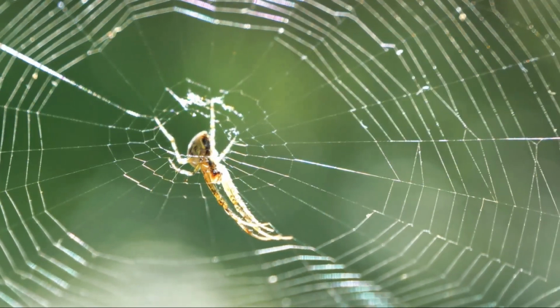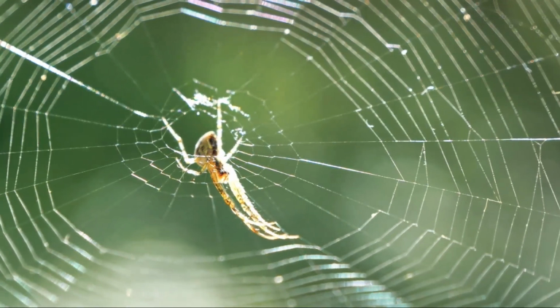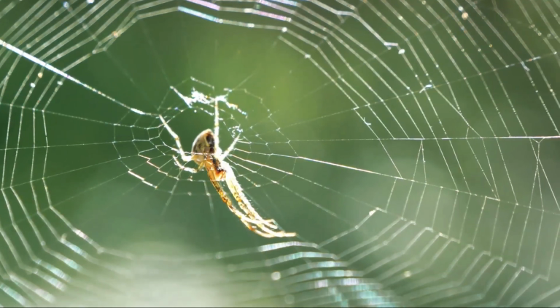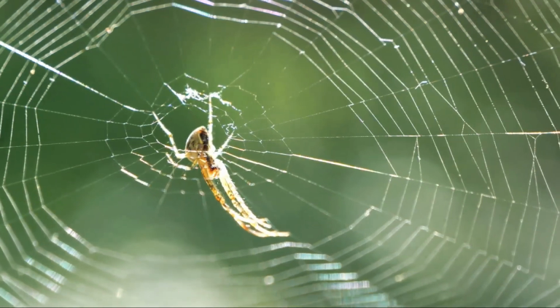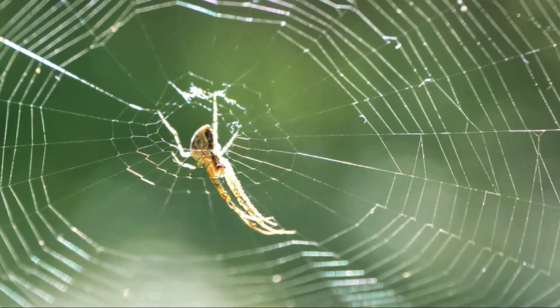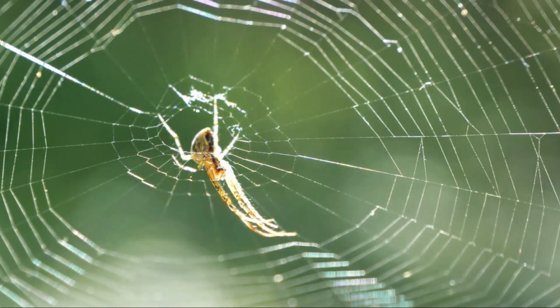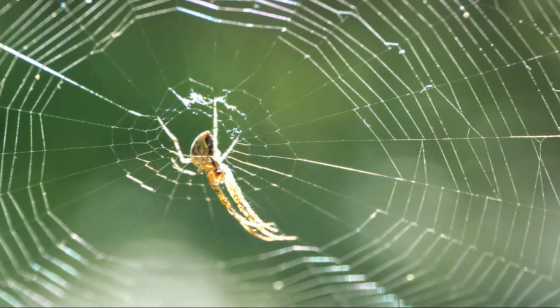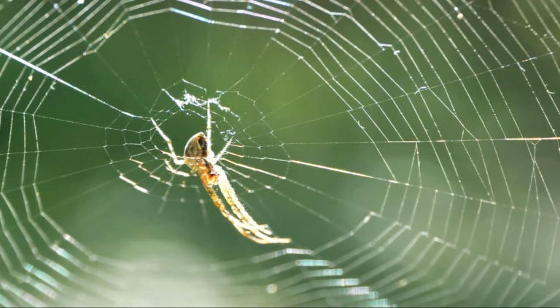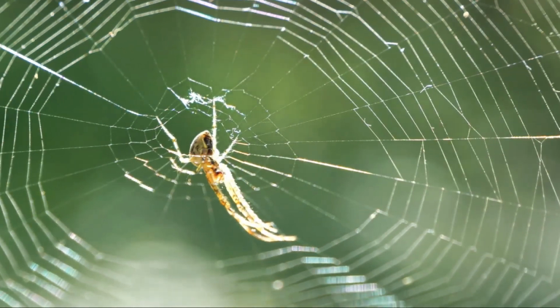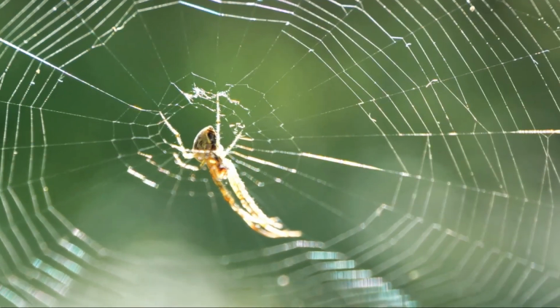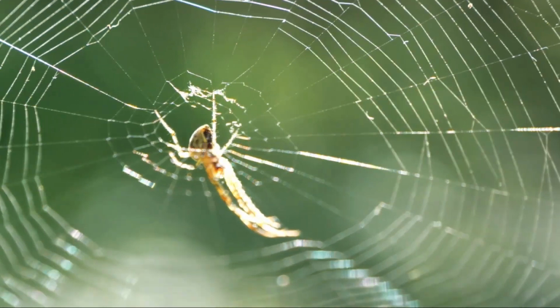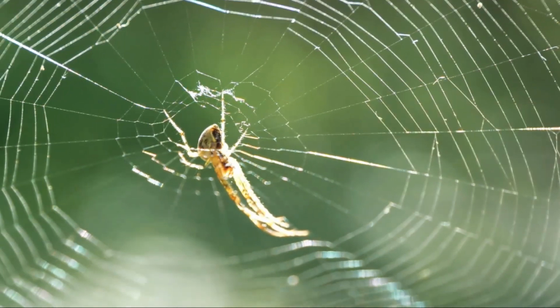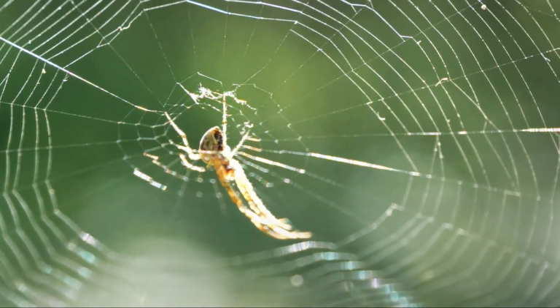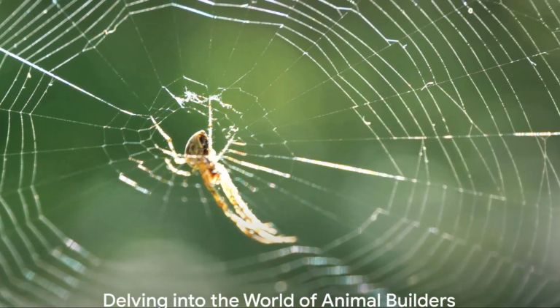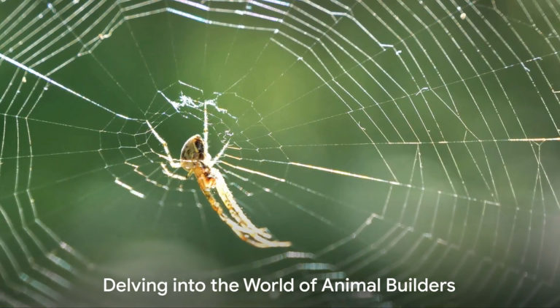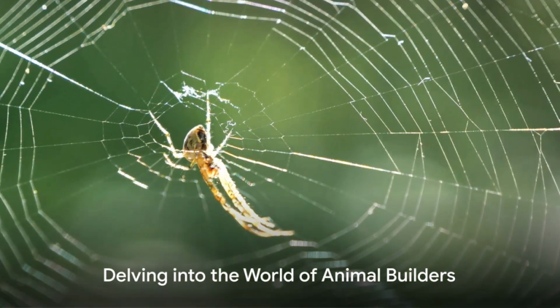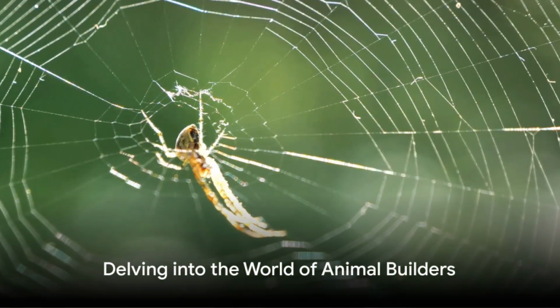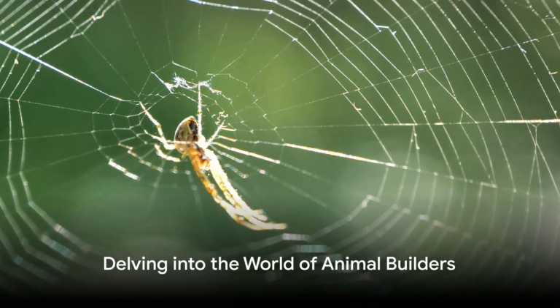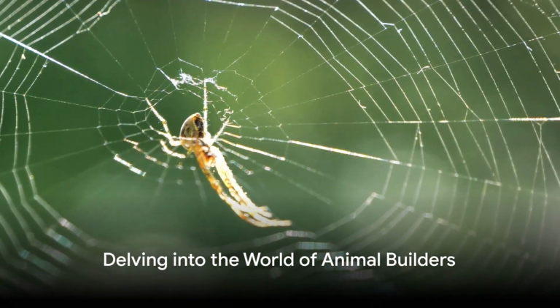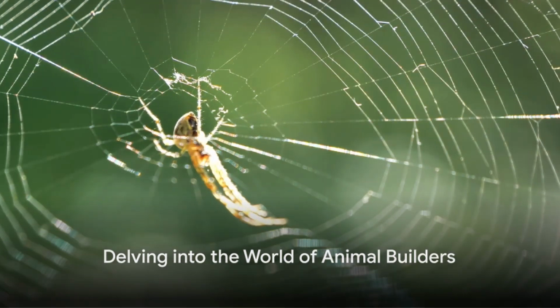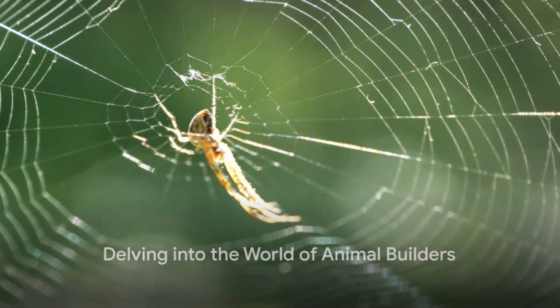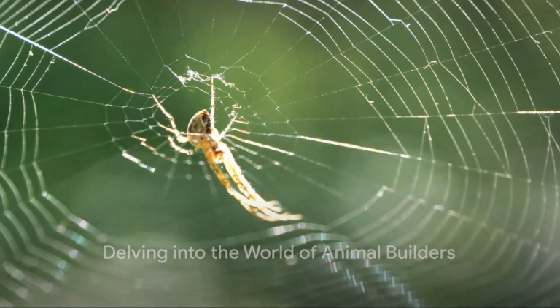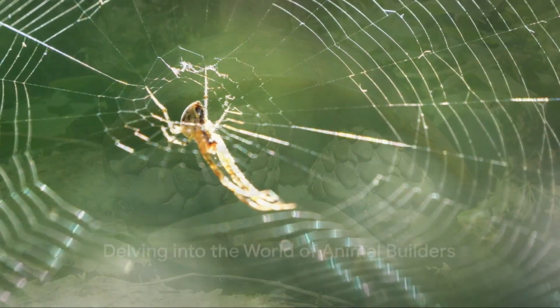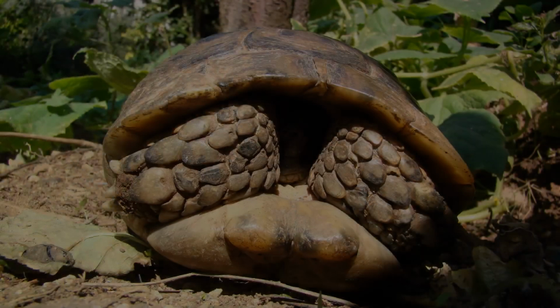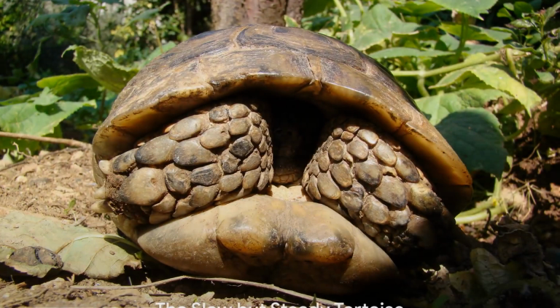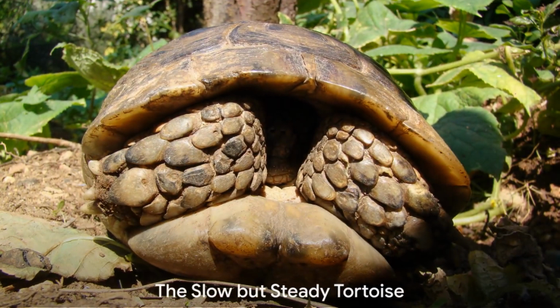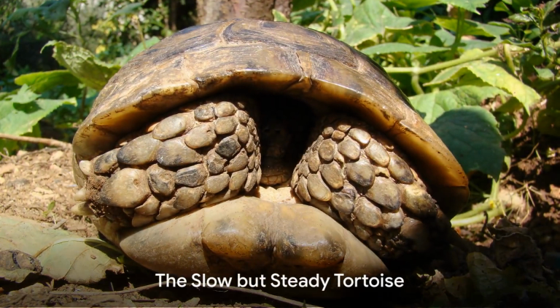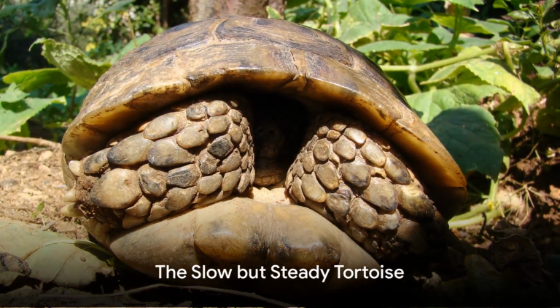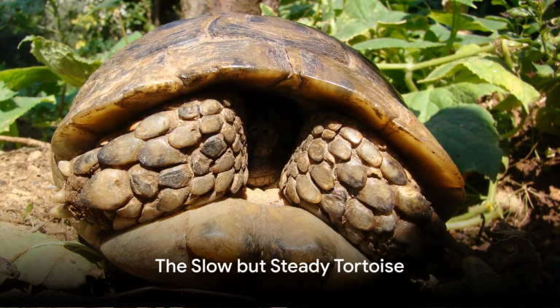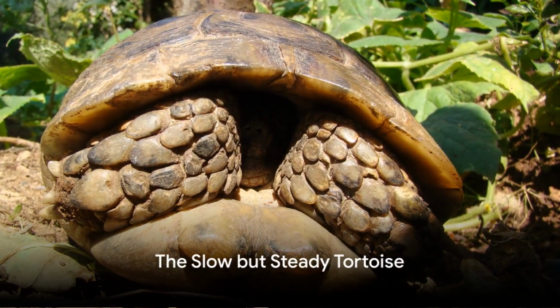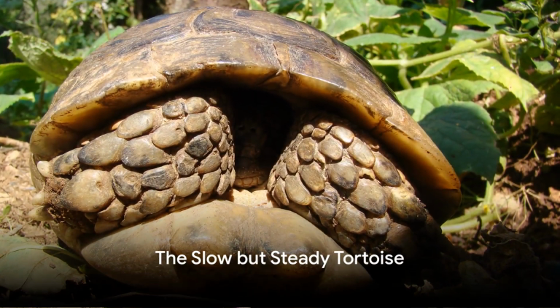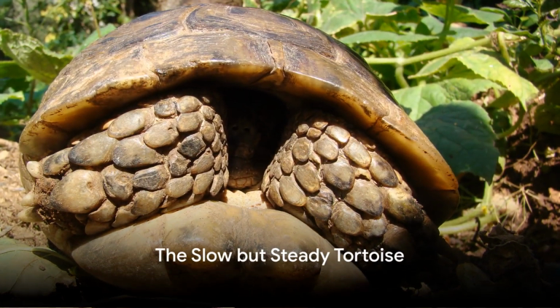So who are these master architects of the wilderness? Let's delve into the world of animal builders. We begin our countdown with the tortoise.